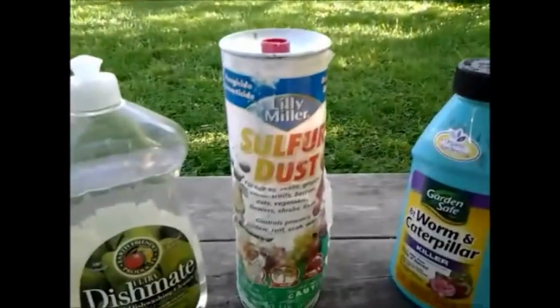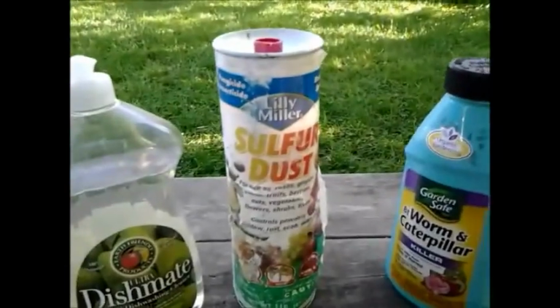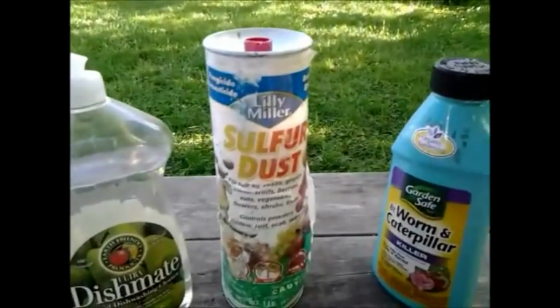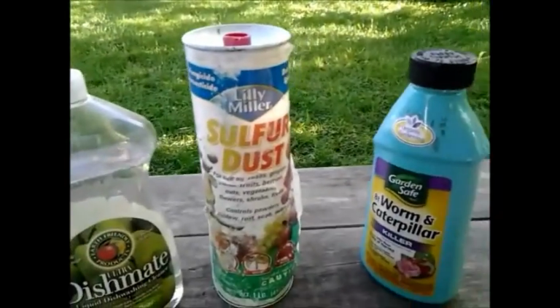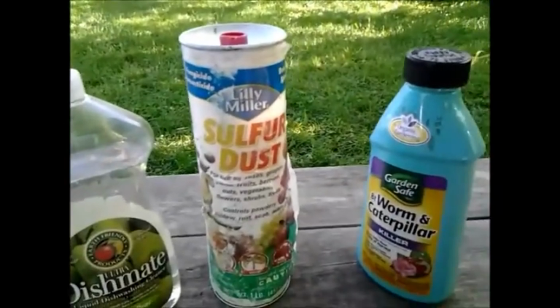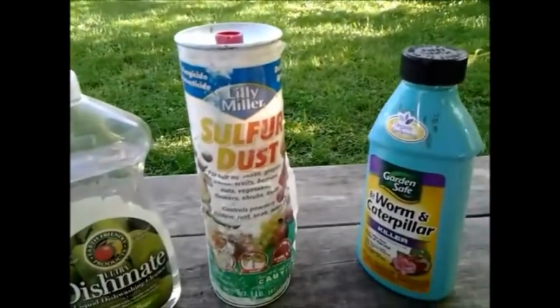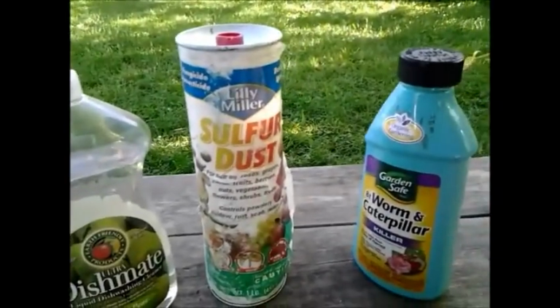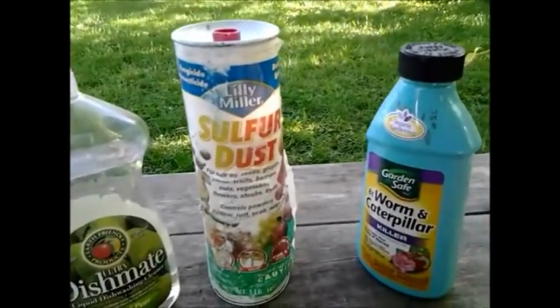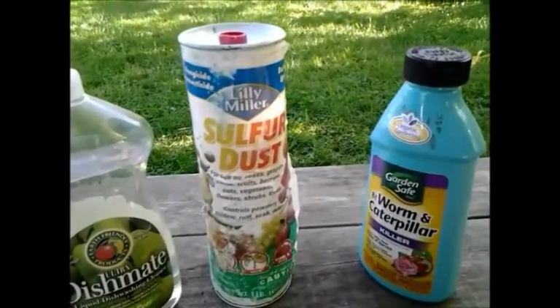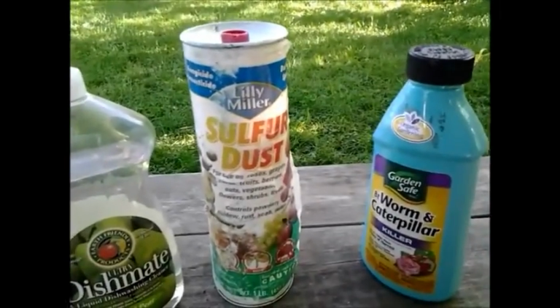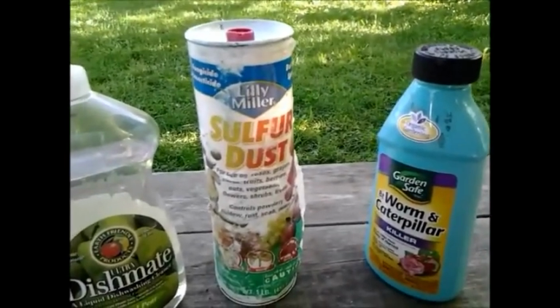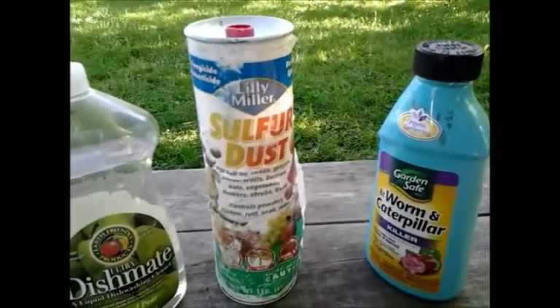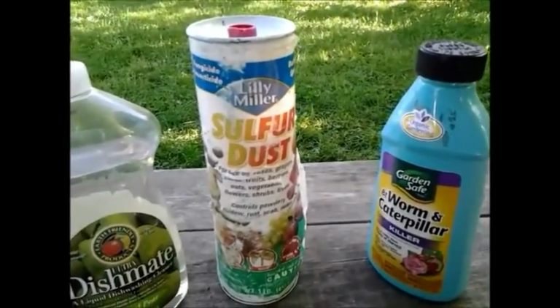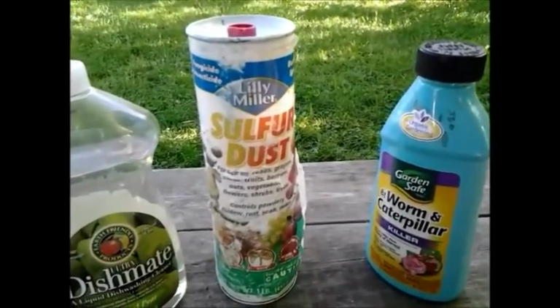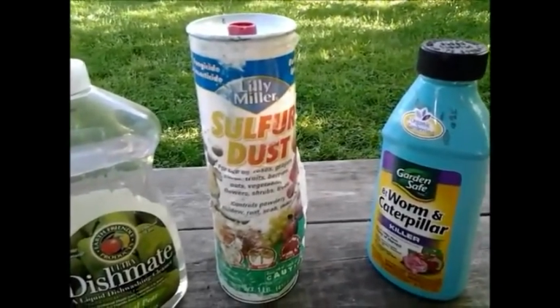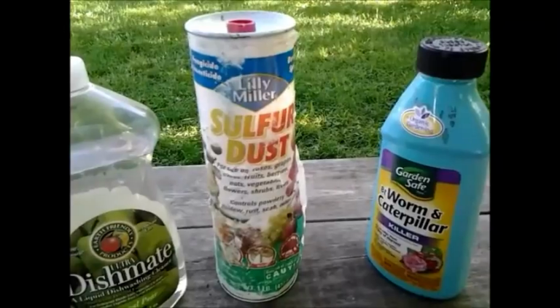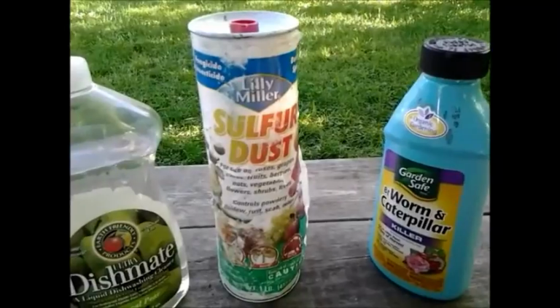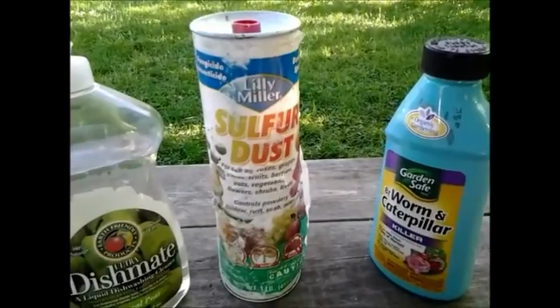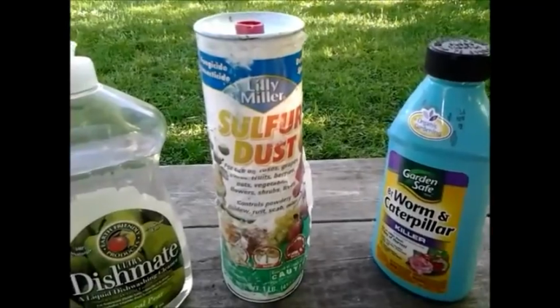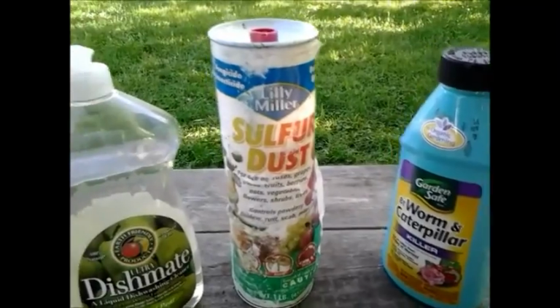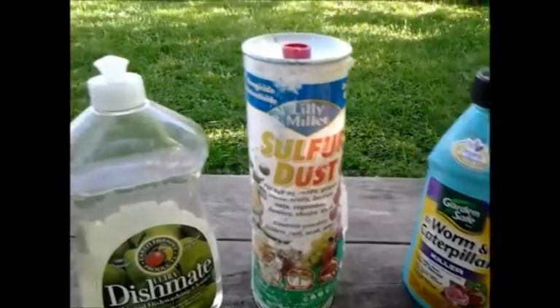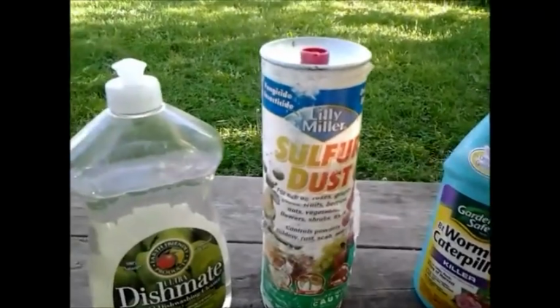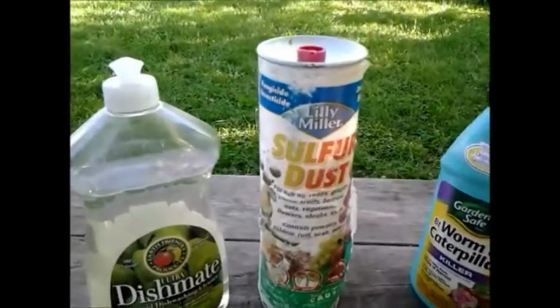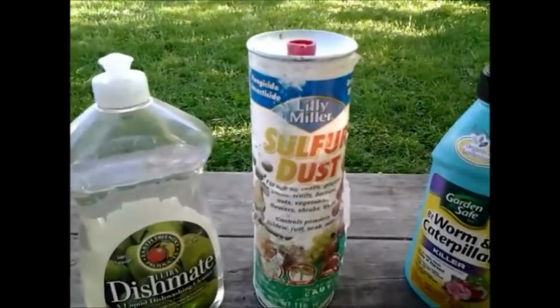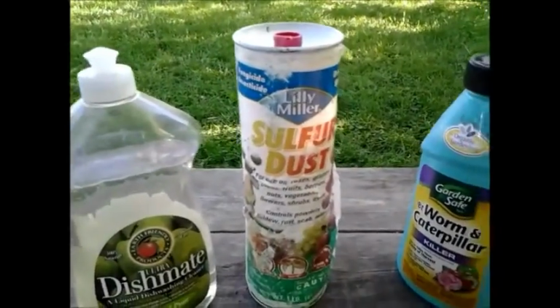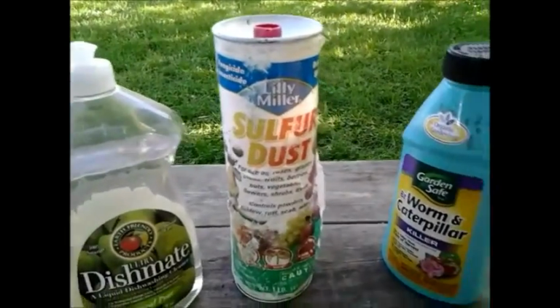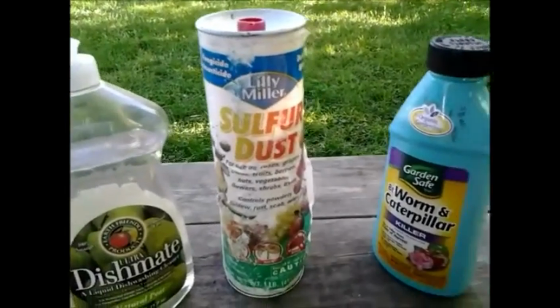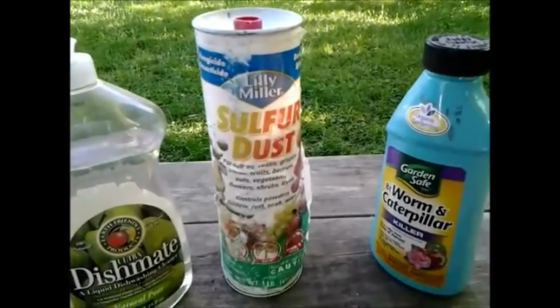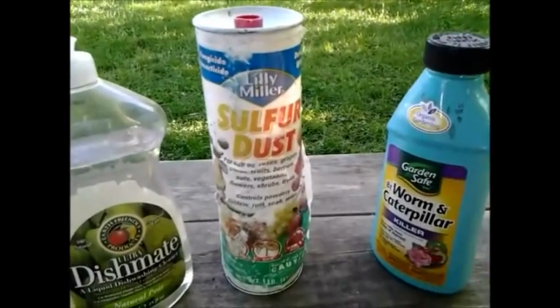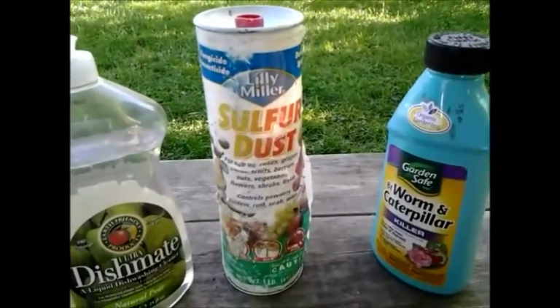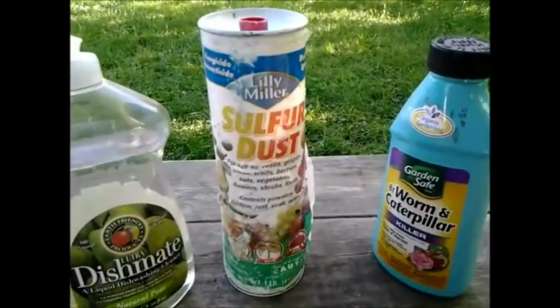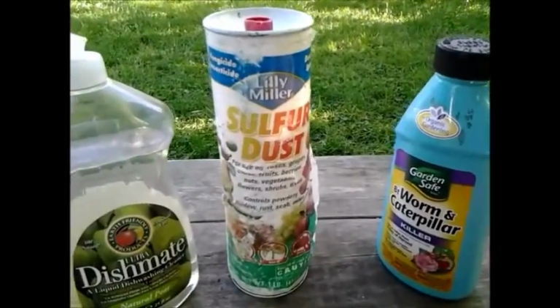Hey folks, it's Tom at FrugalPrepper. I want to talk a little bit about insecticides and what I use.